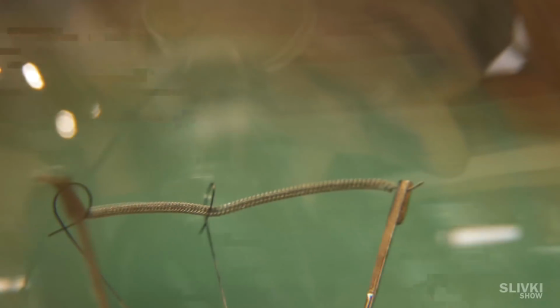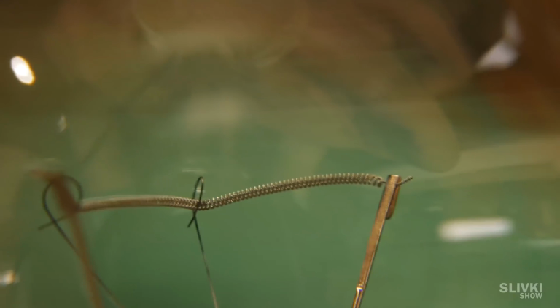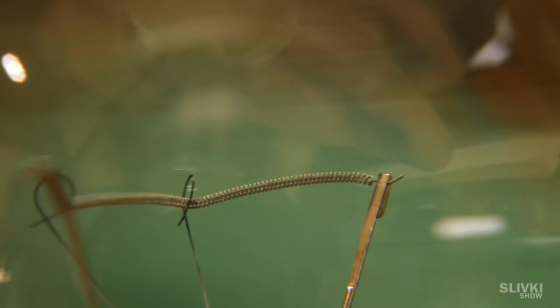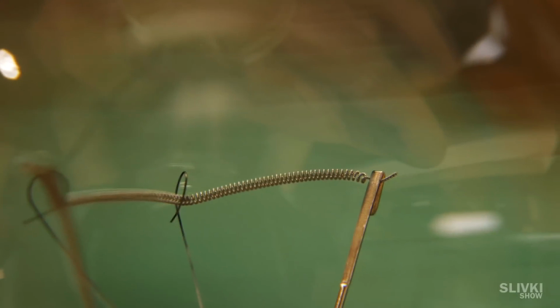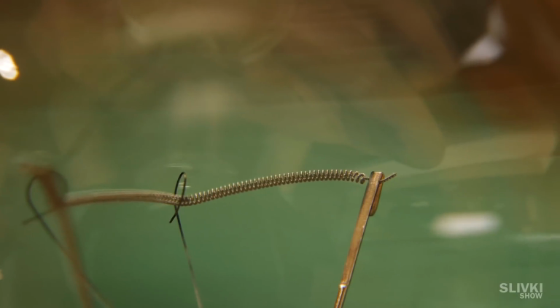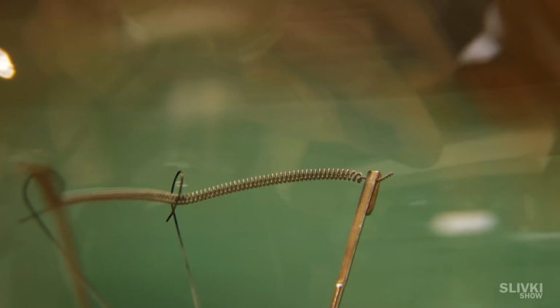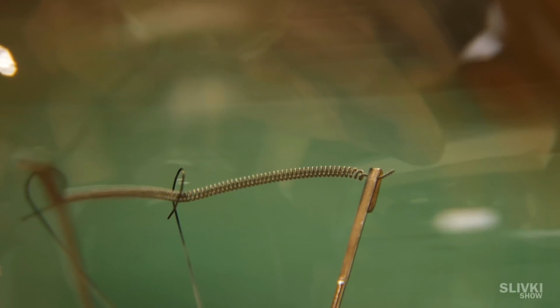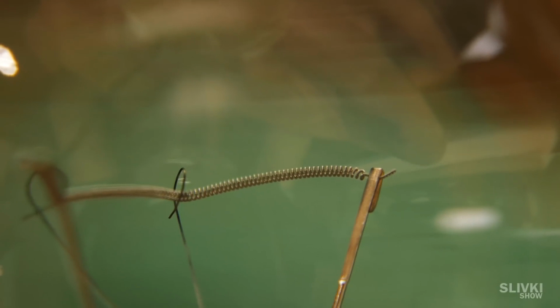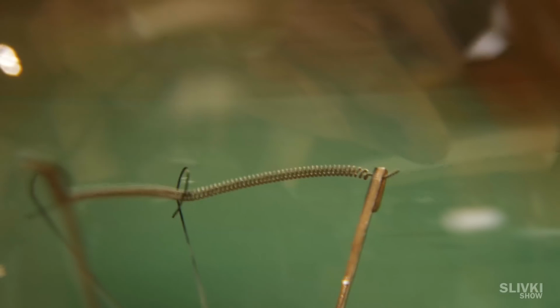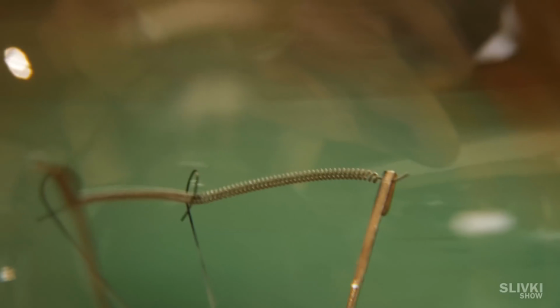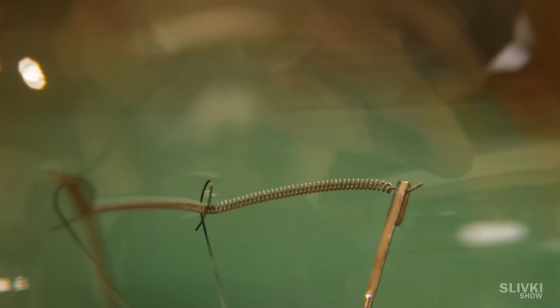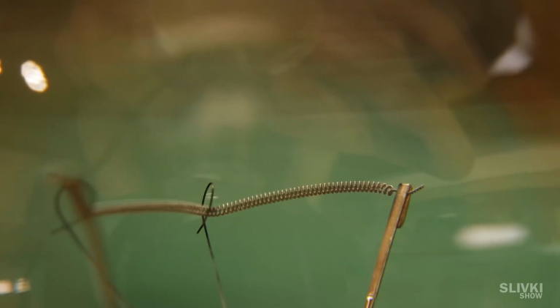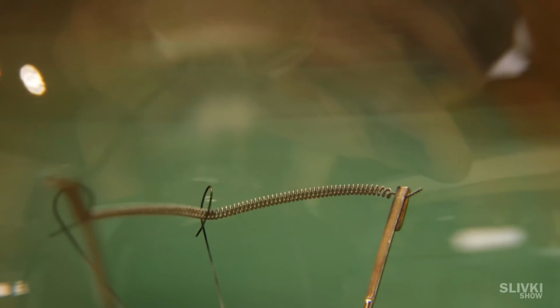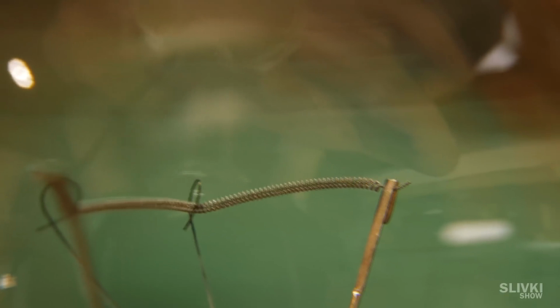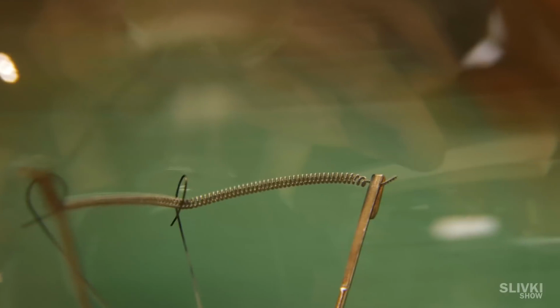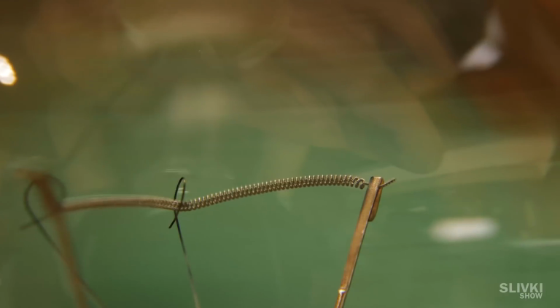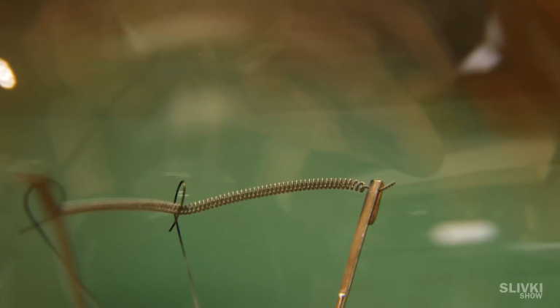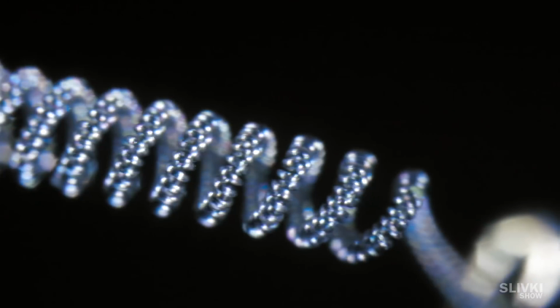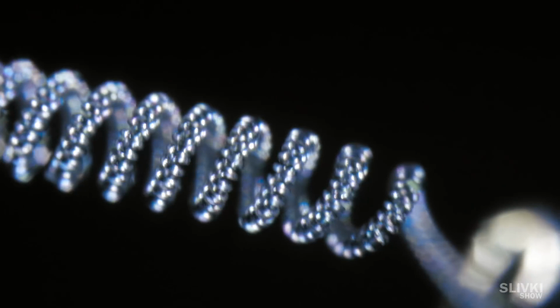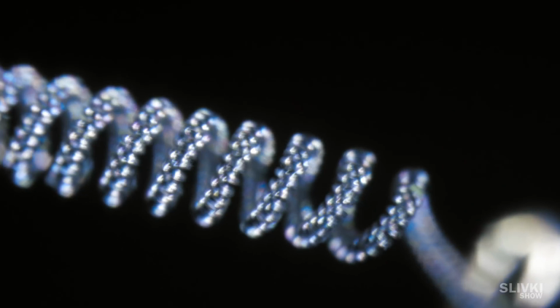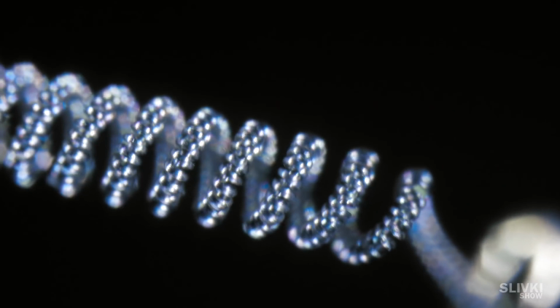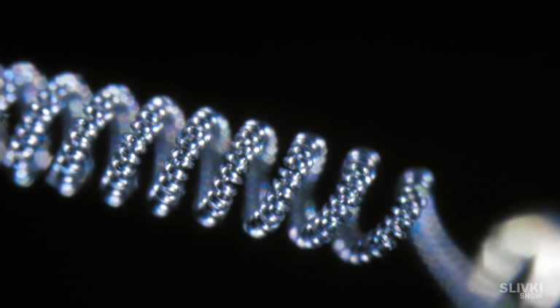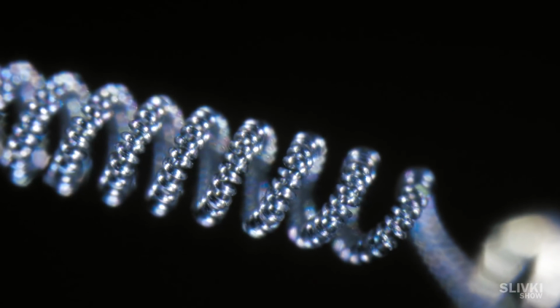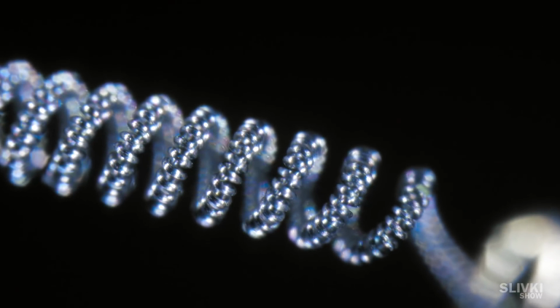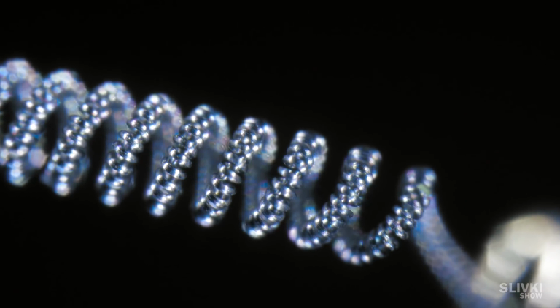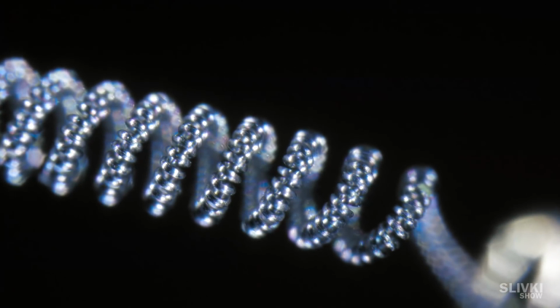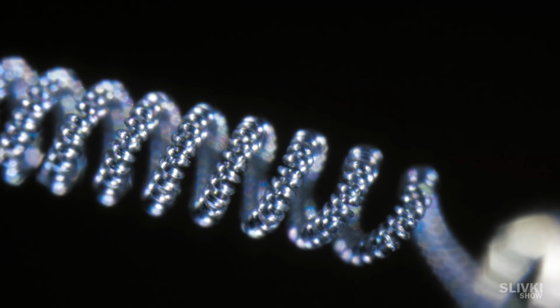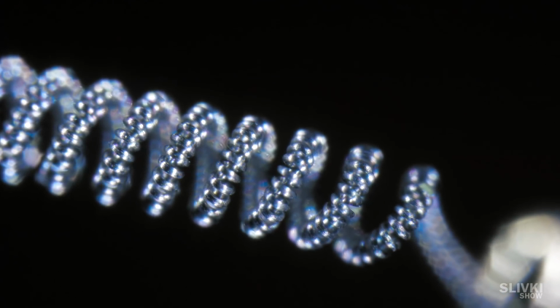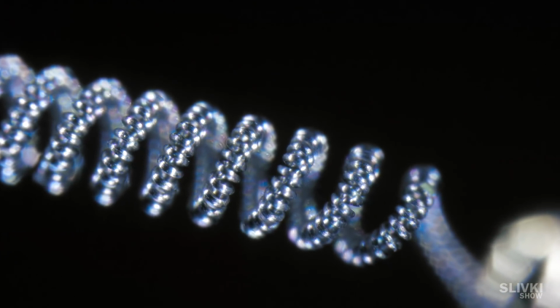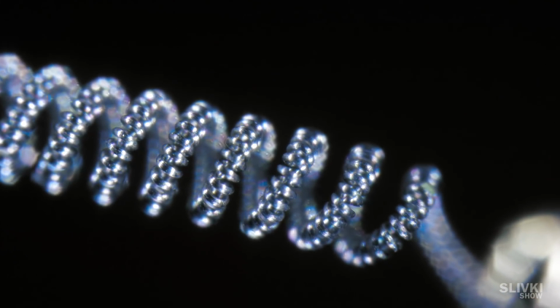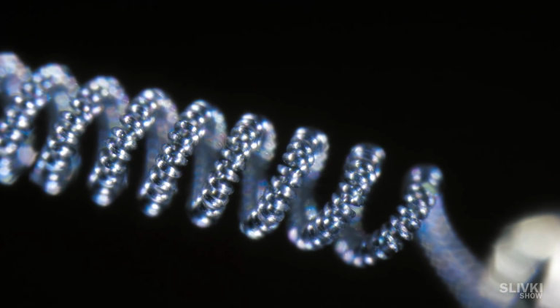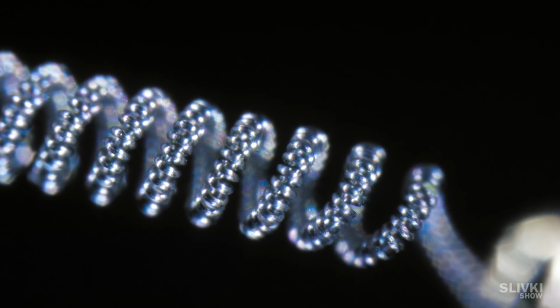This is a wire from a General Incandescent Bulb. In fact, it has an even smaller wire than this.